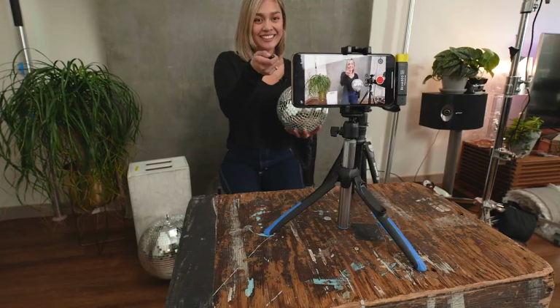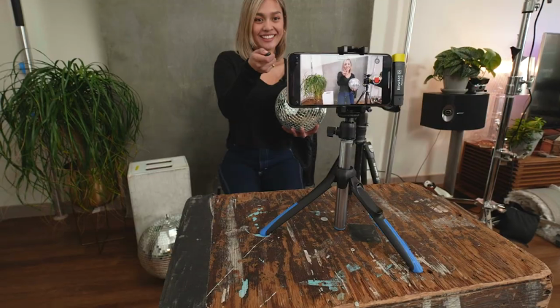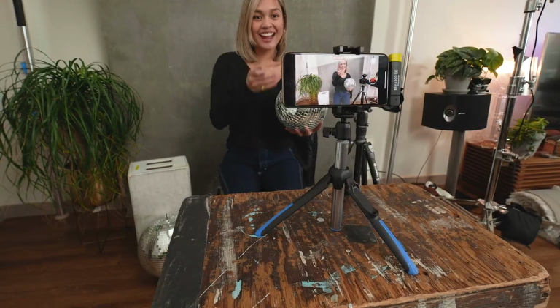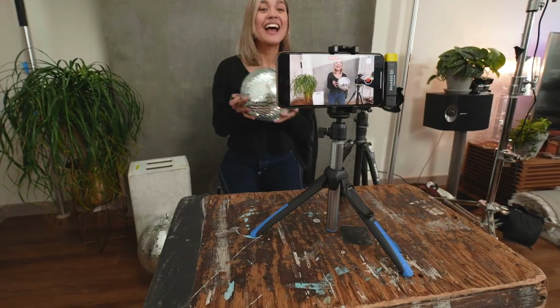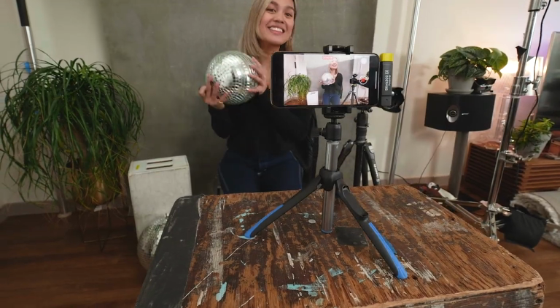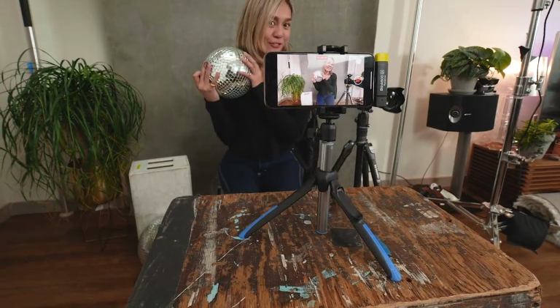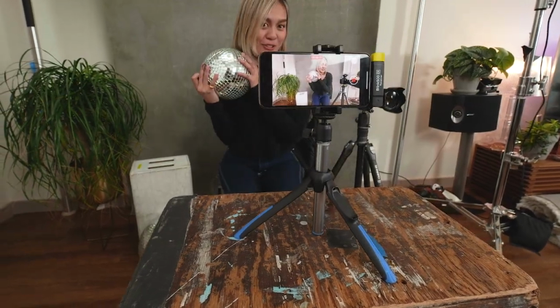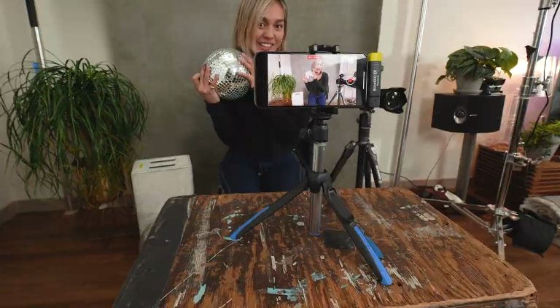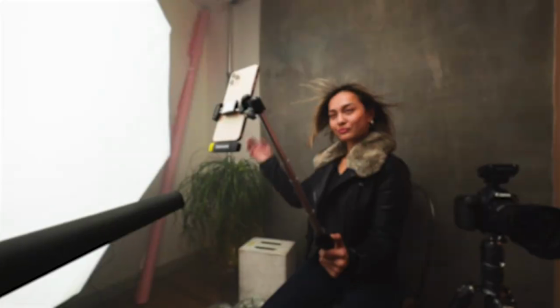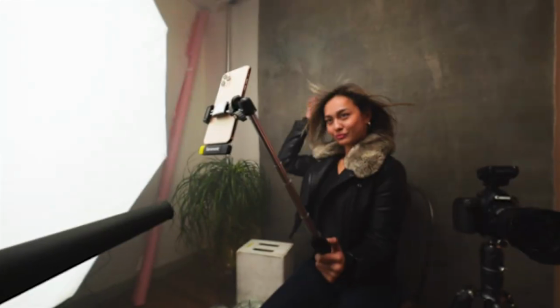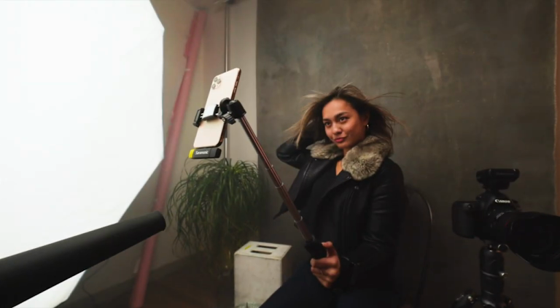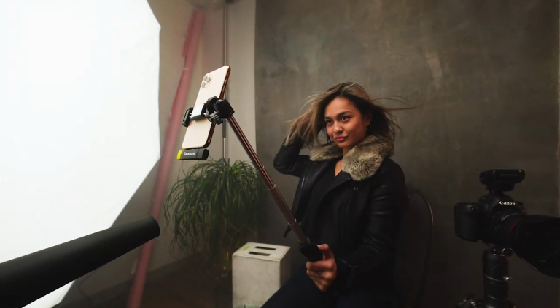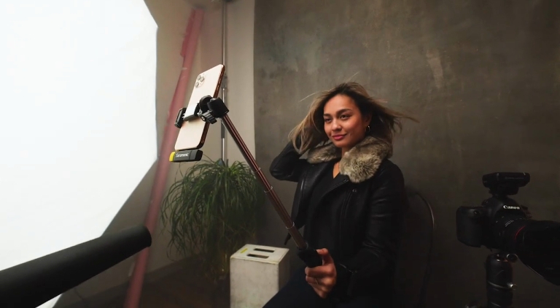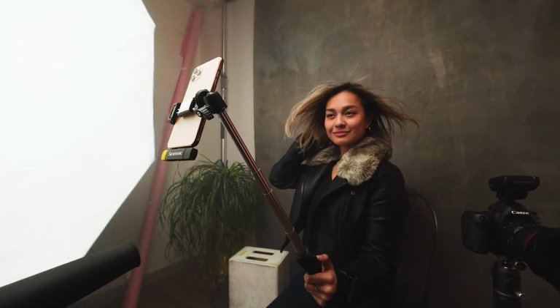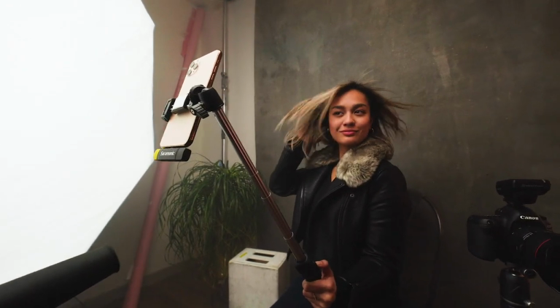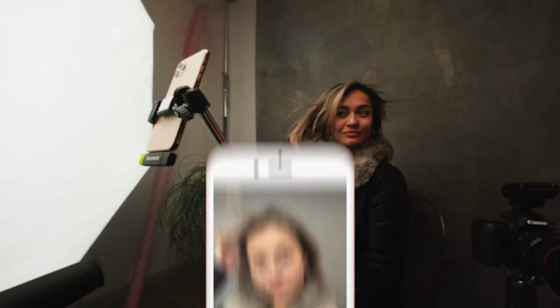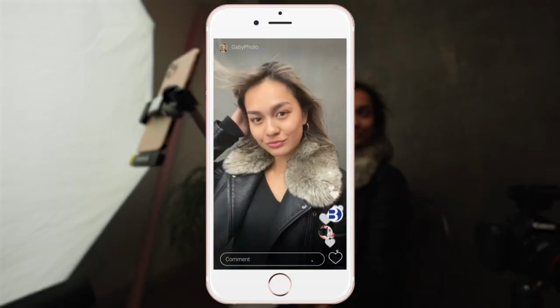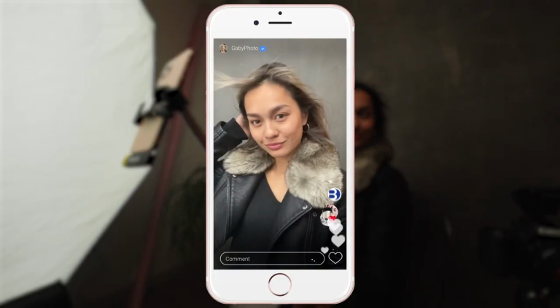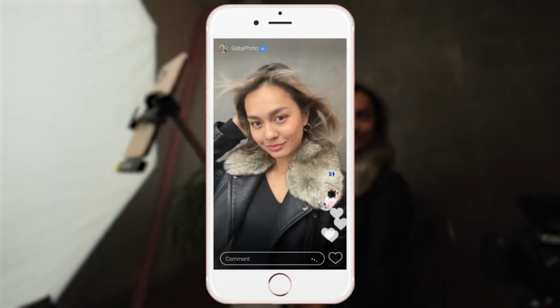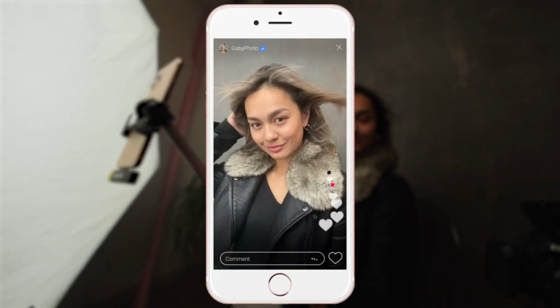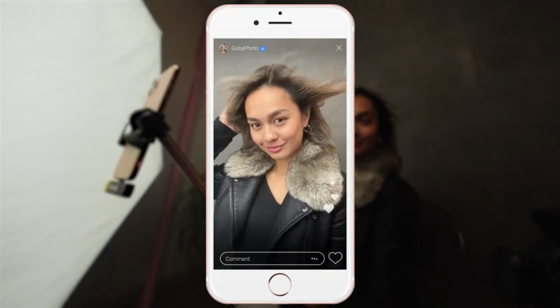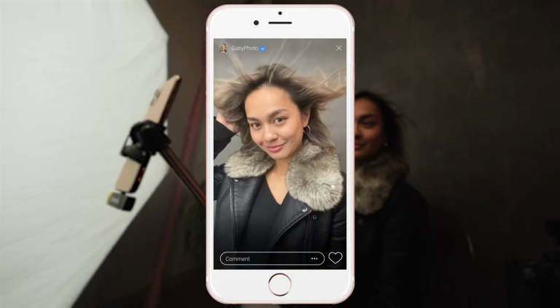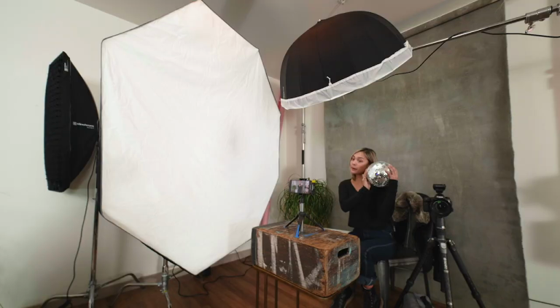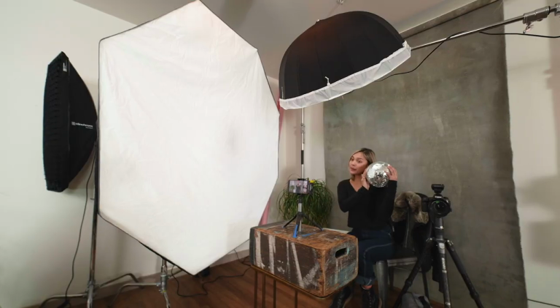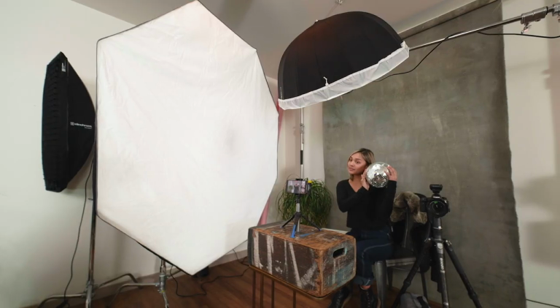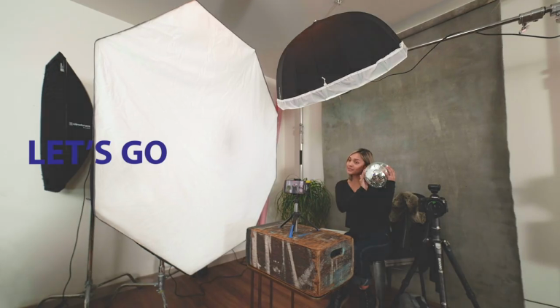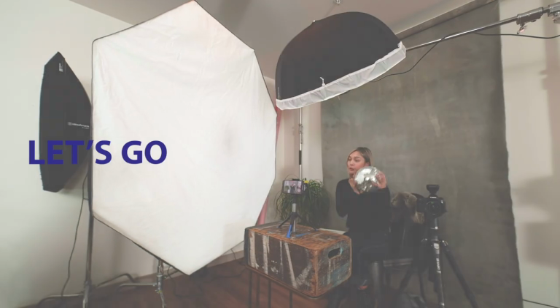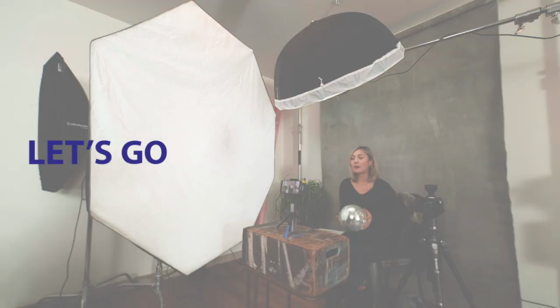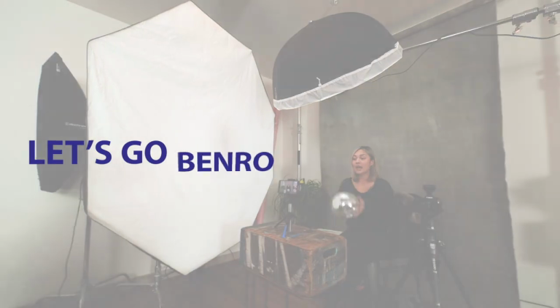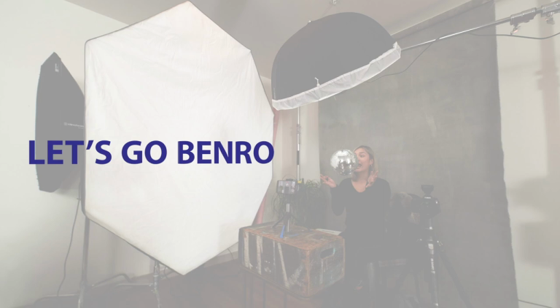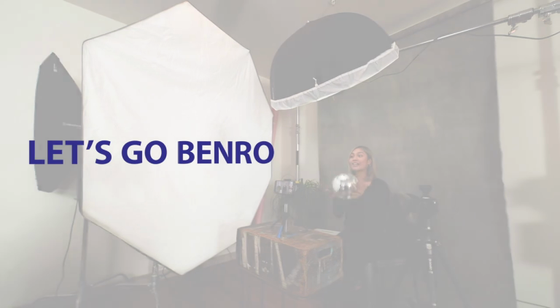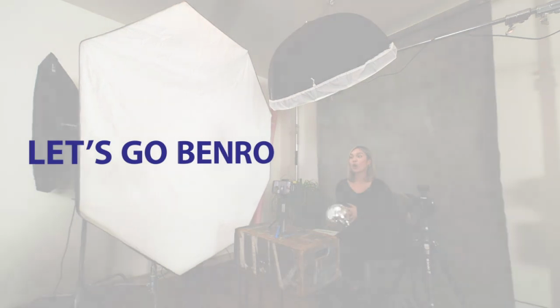The Benro BK-15 is ideal for content creators and selfie lovers who are always ready for that next photo or video. So what are you waiting for? Let's go.